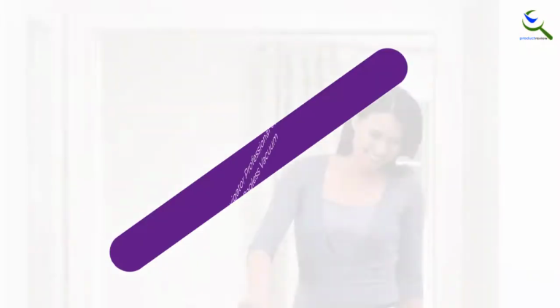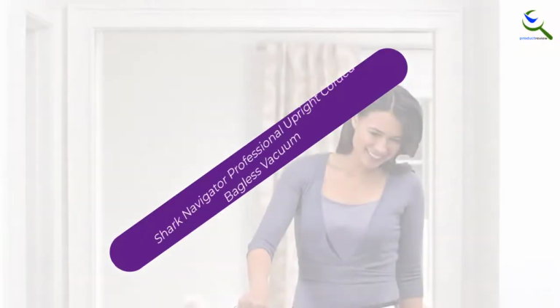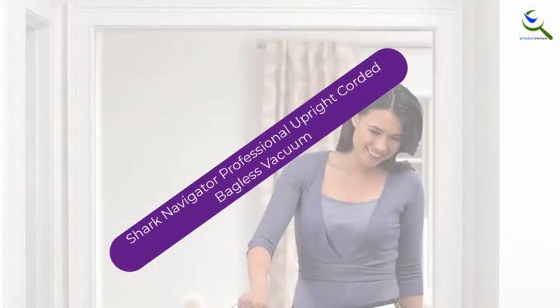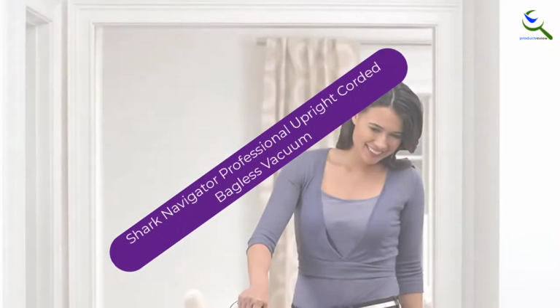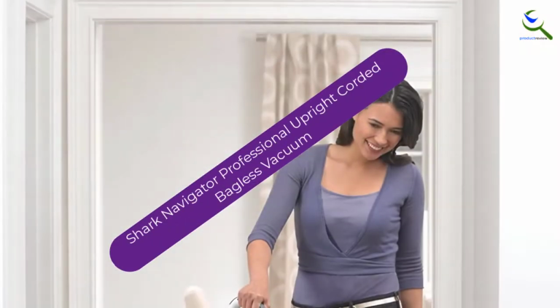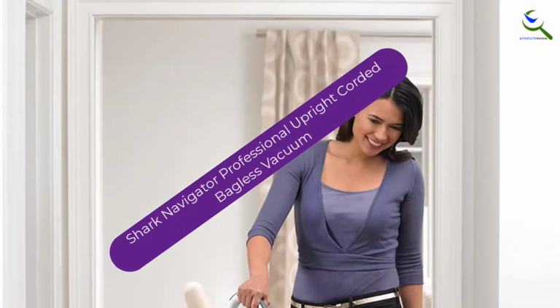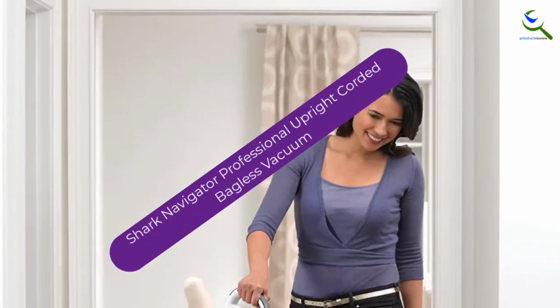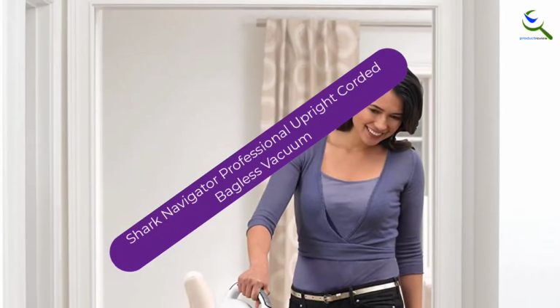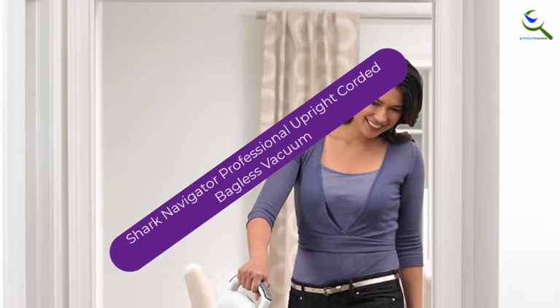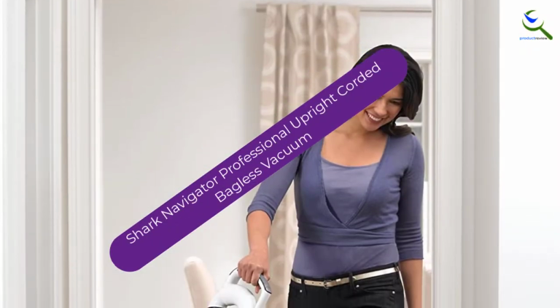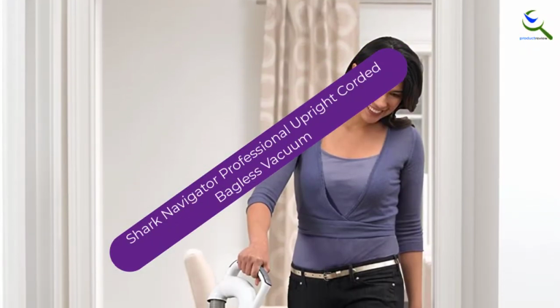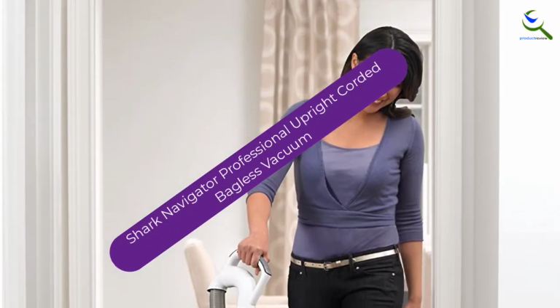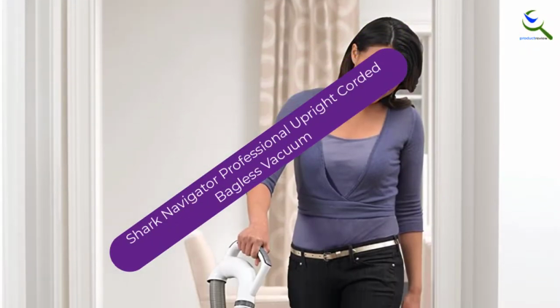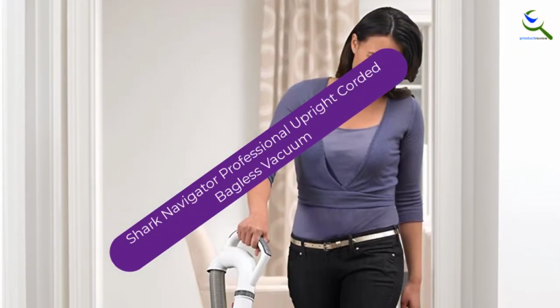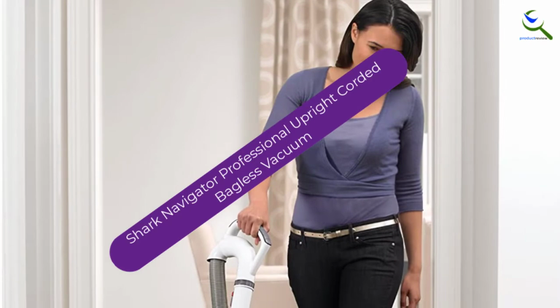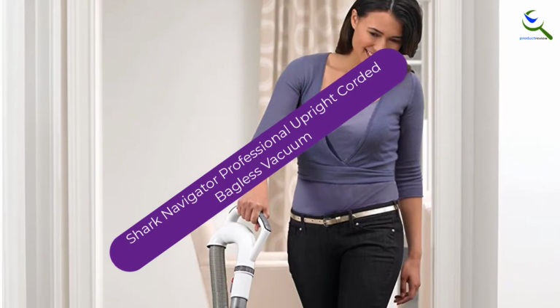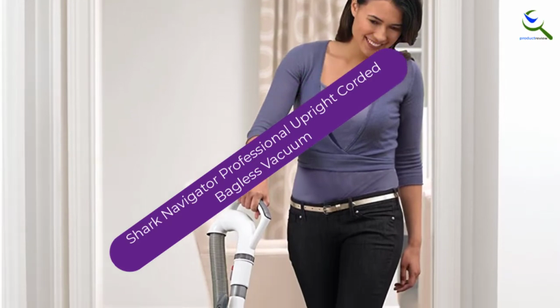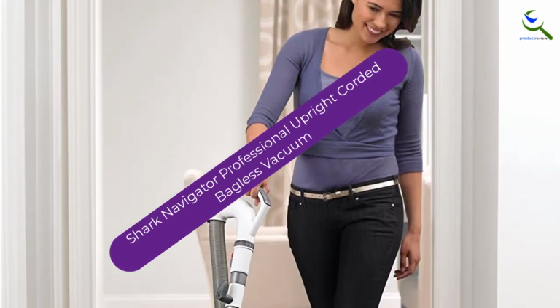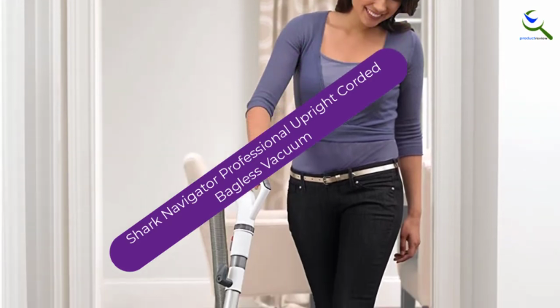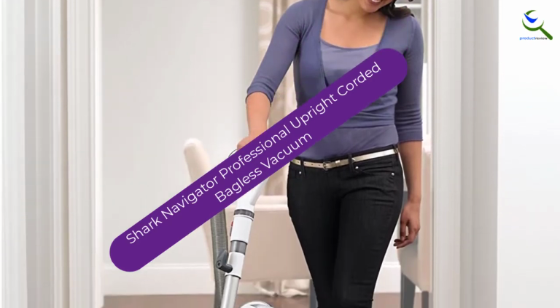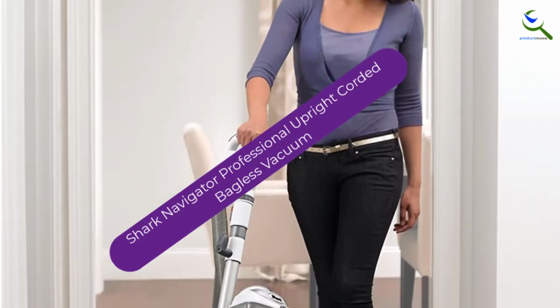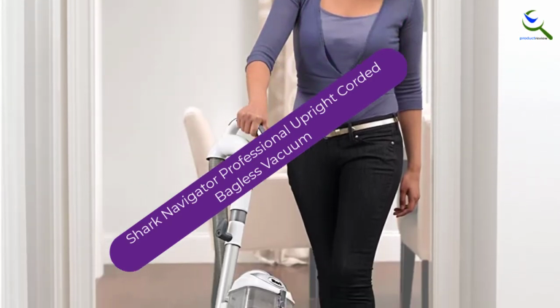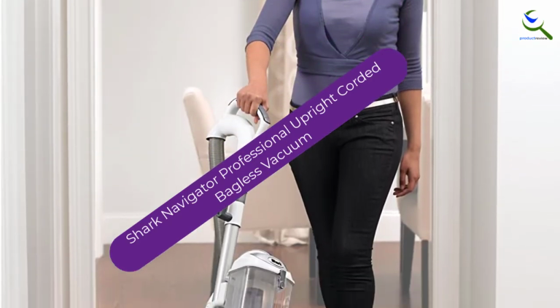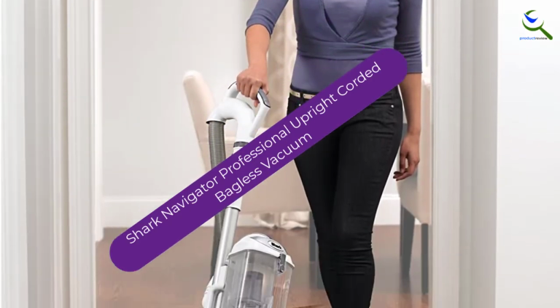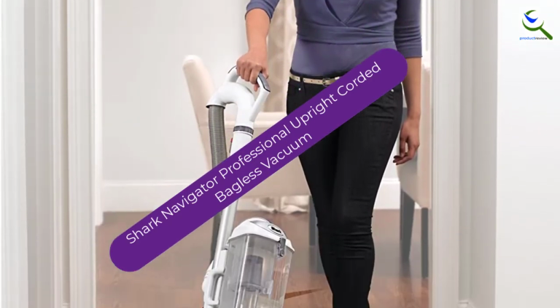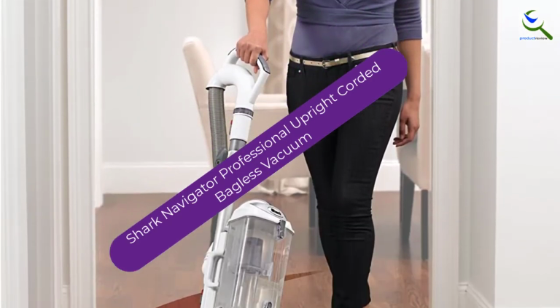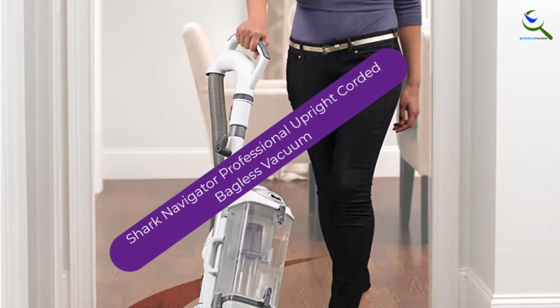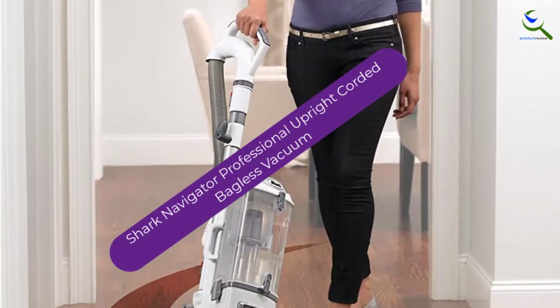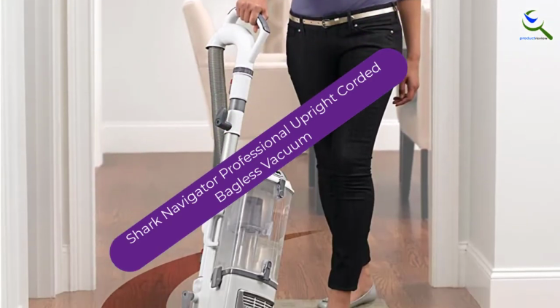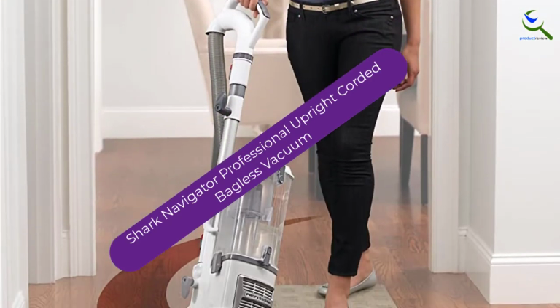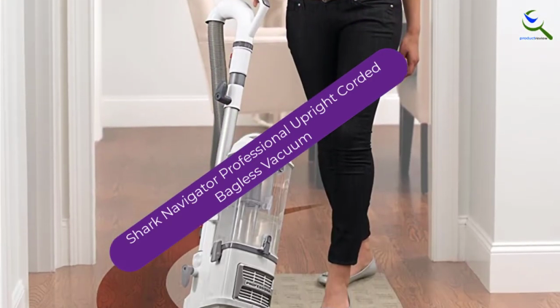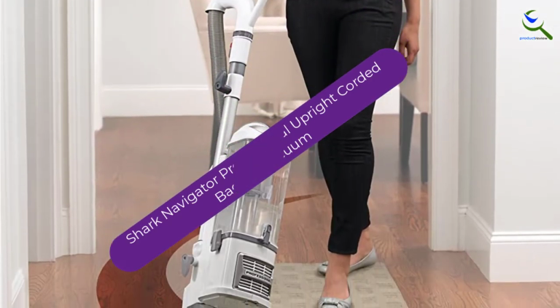Moving on at number 4, we have the Shark Navigator Professional Upright Corded Bagless Vacuum.